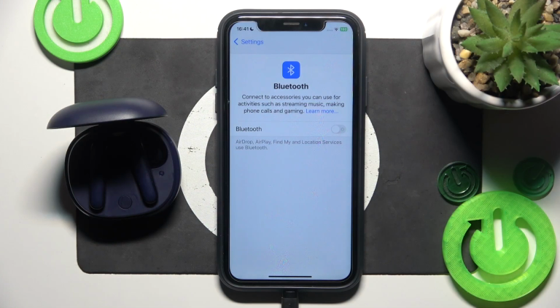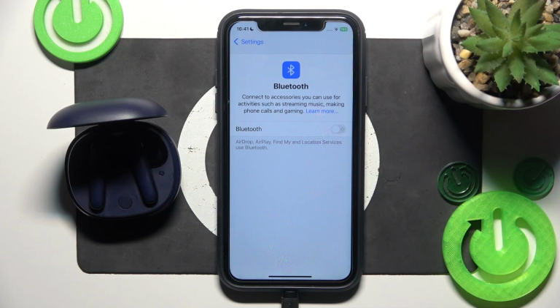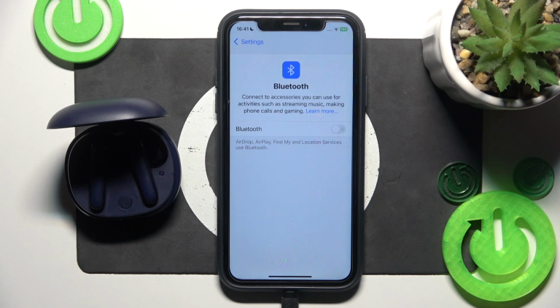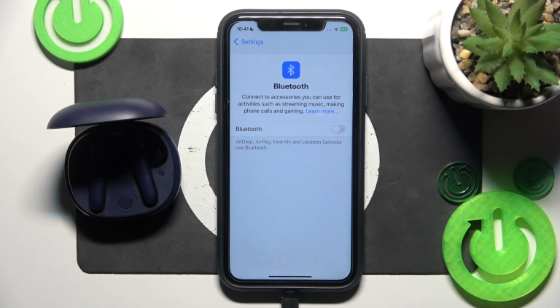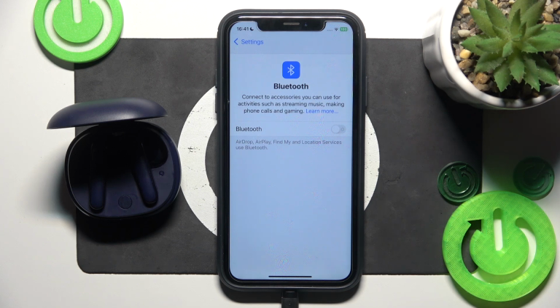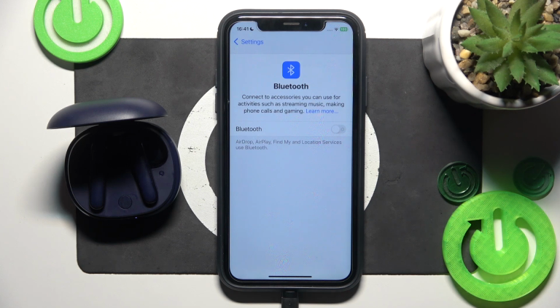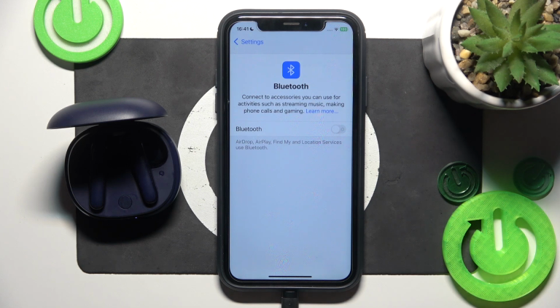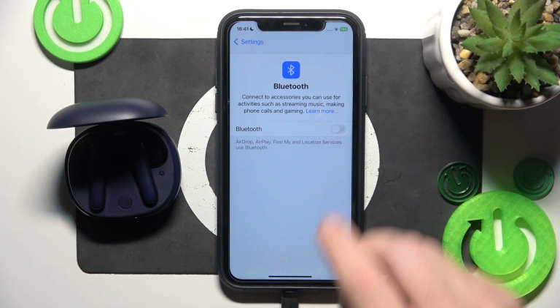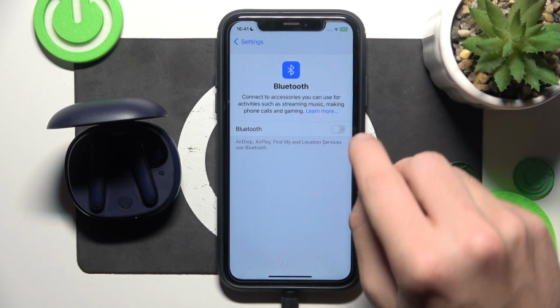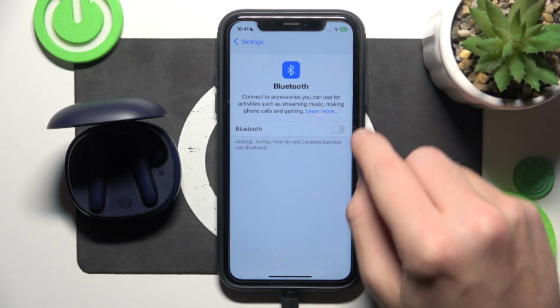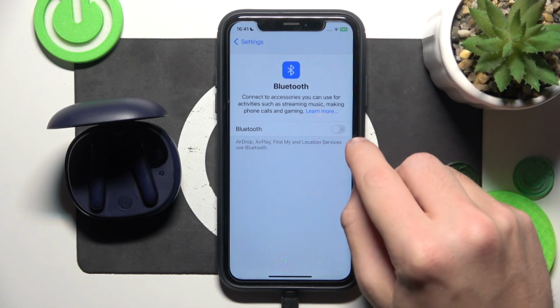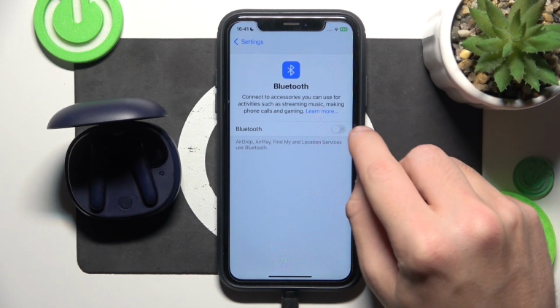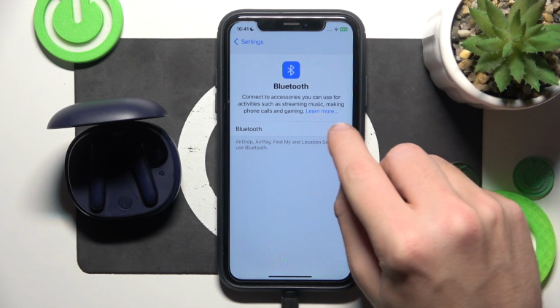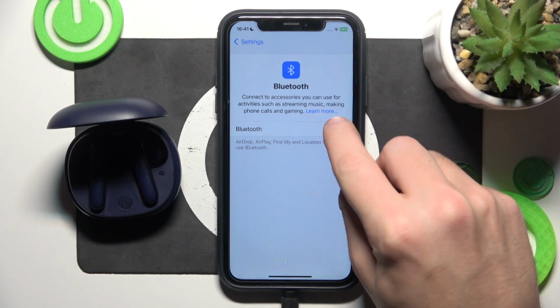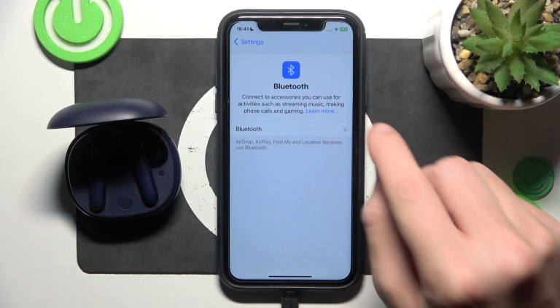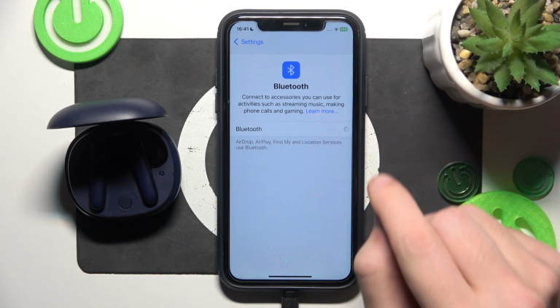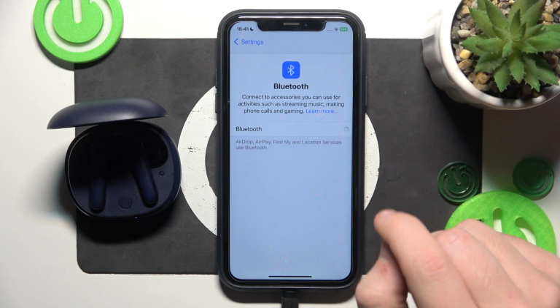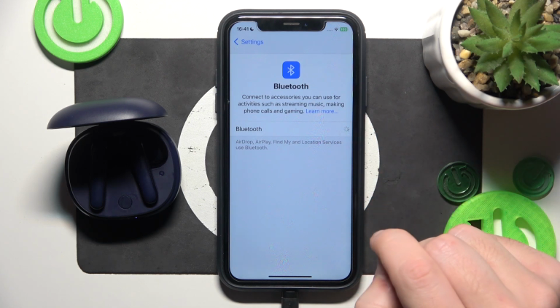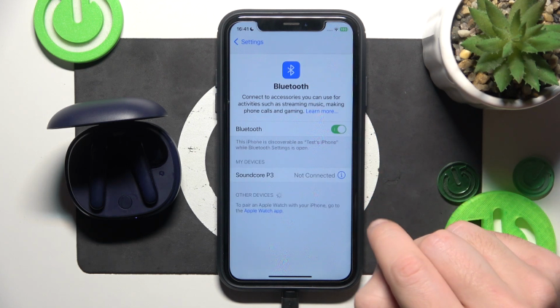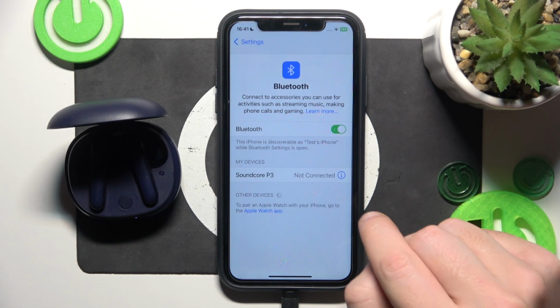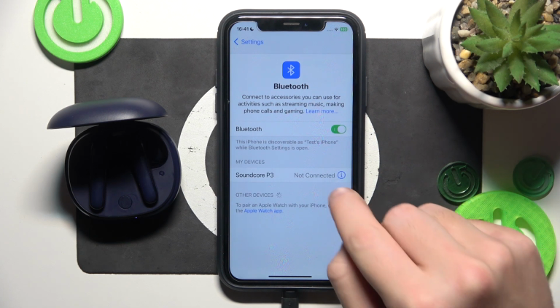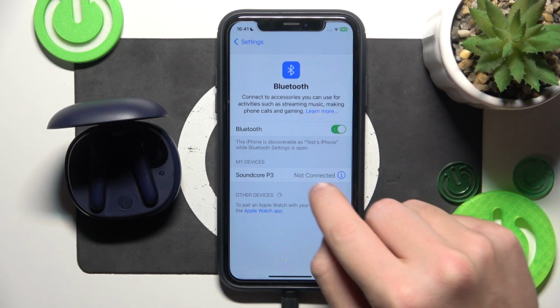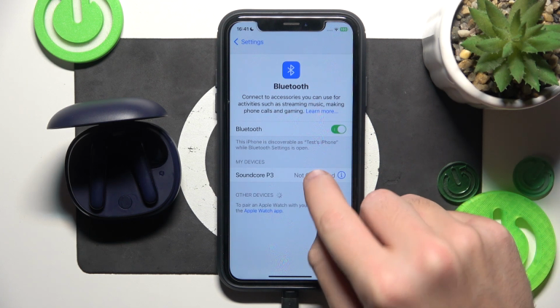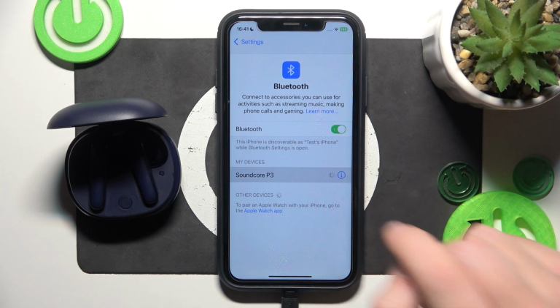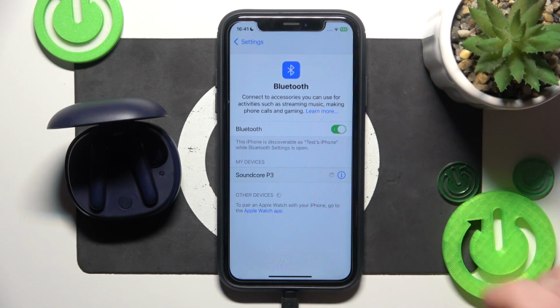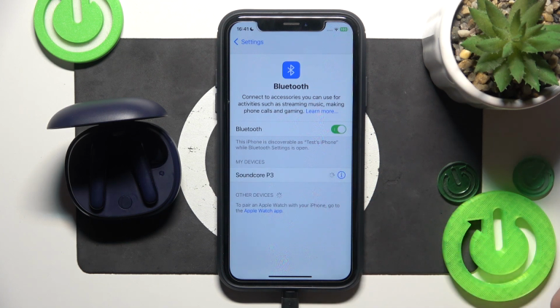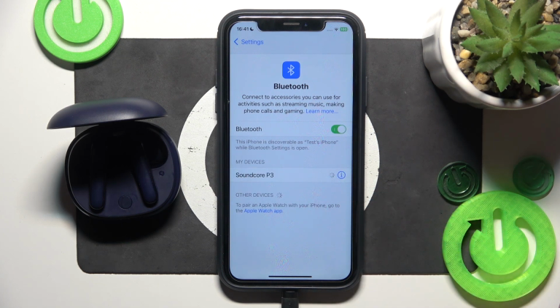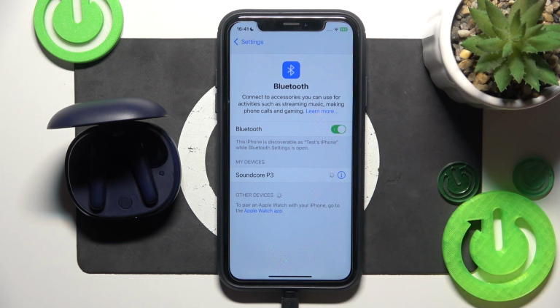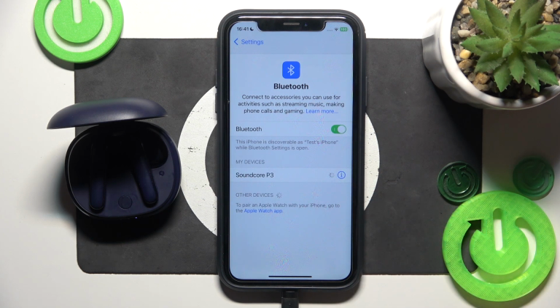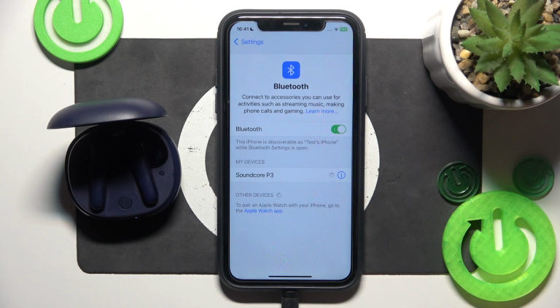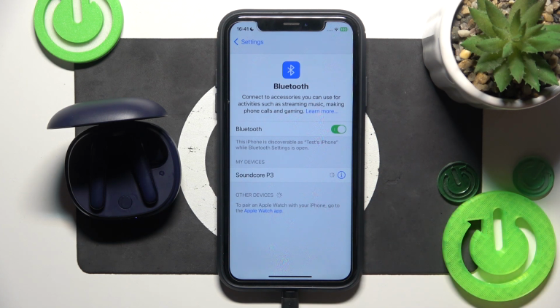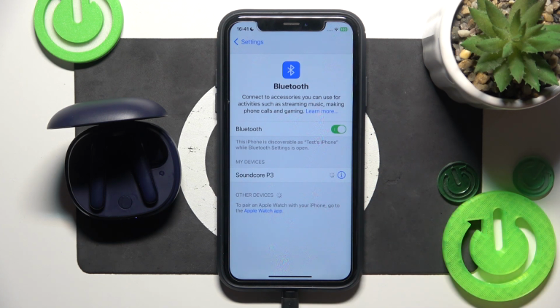Firstly, make sure that your Bluetooth is turned on. Now click on your headphones to connect them.